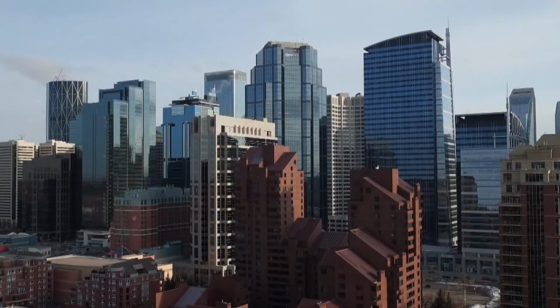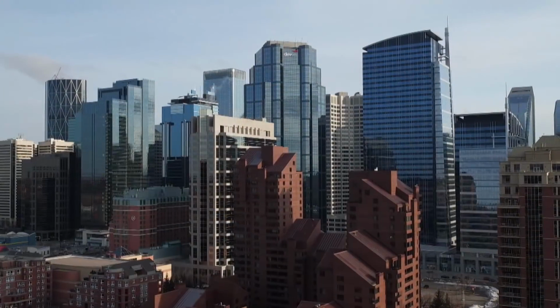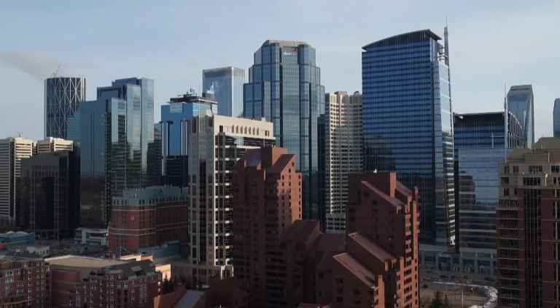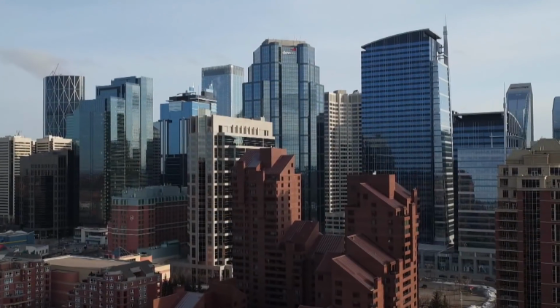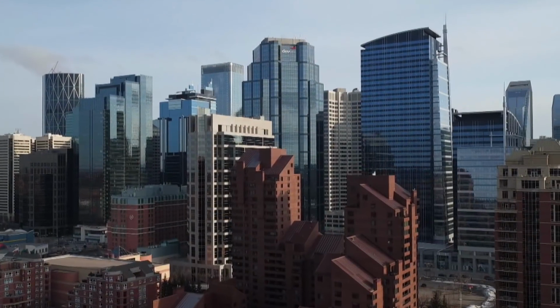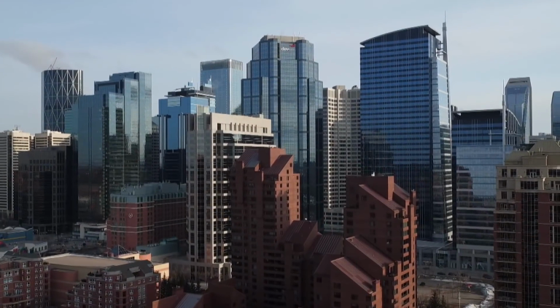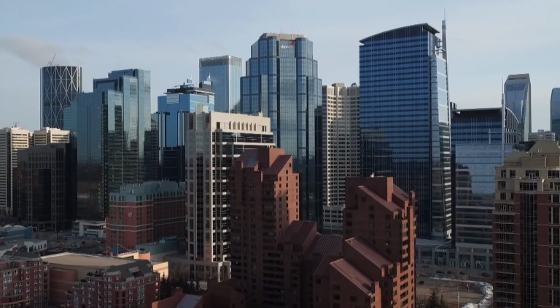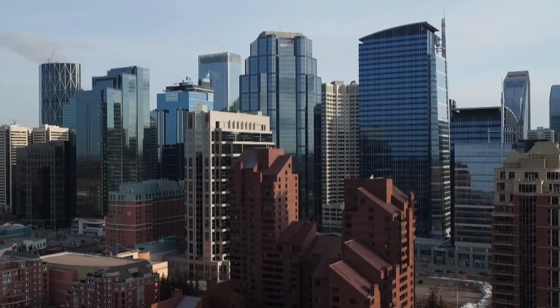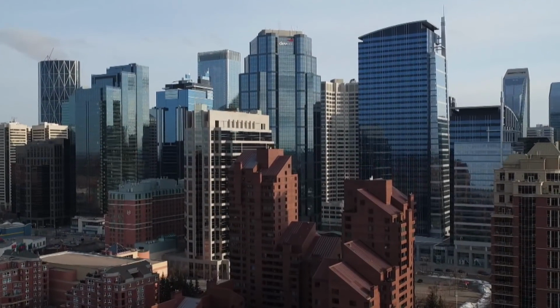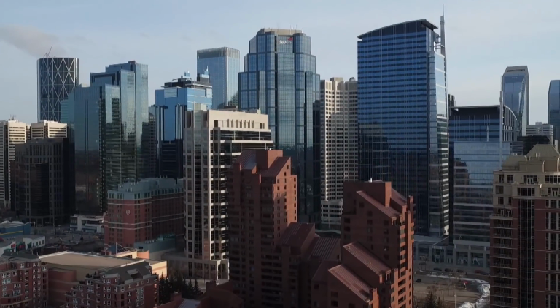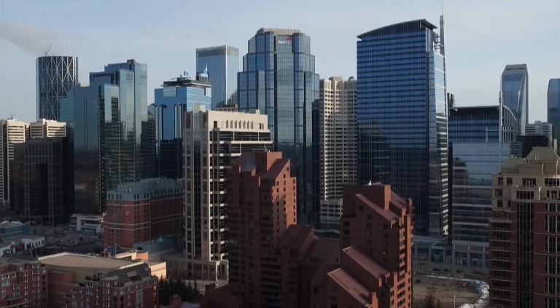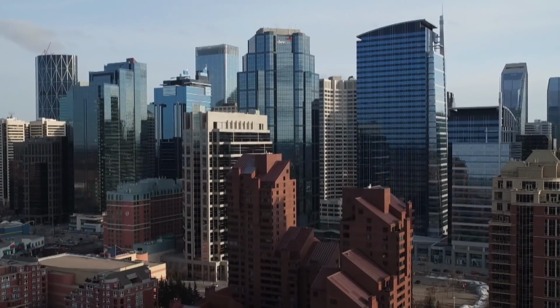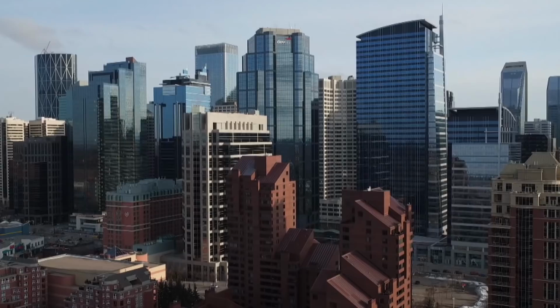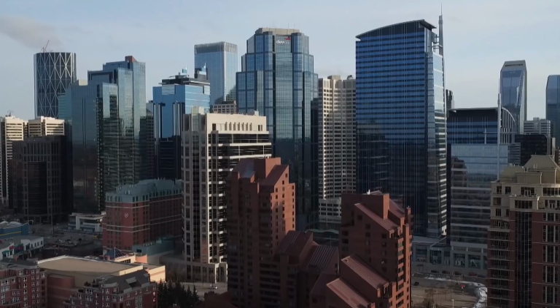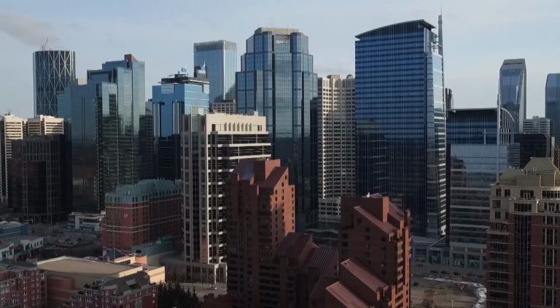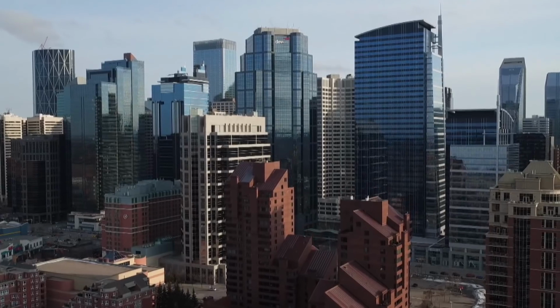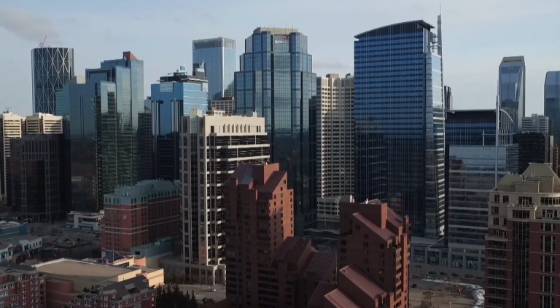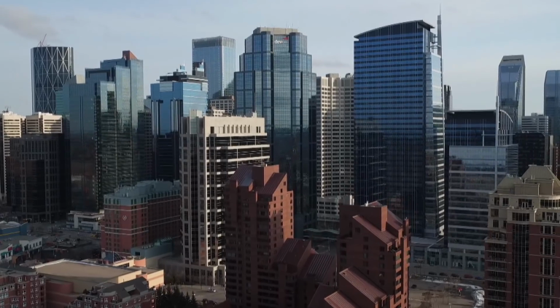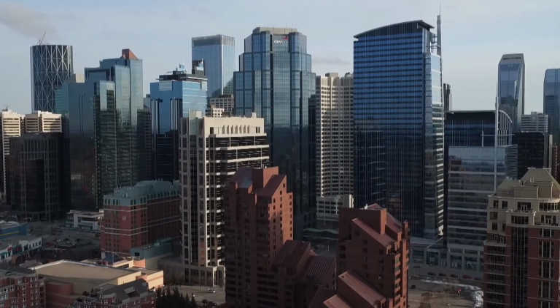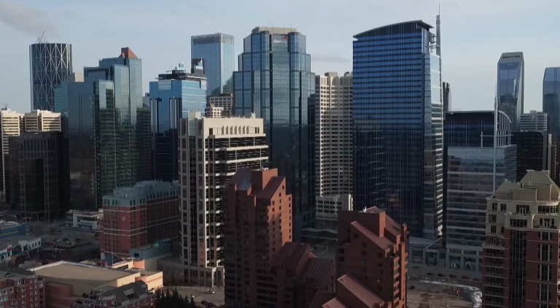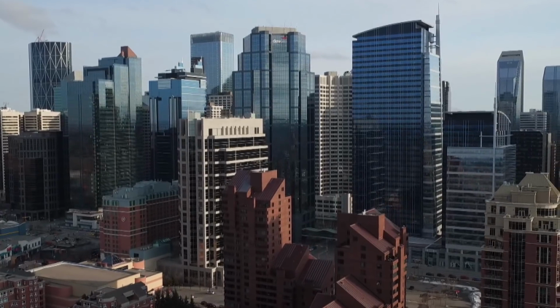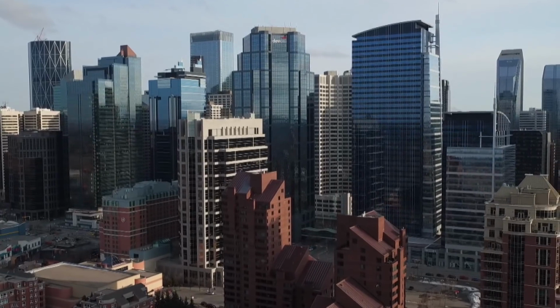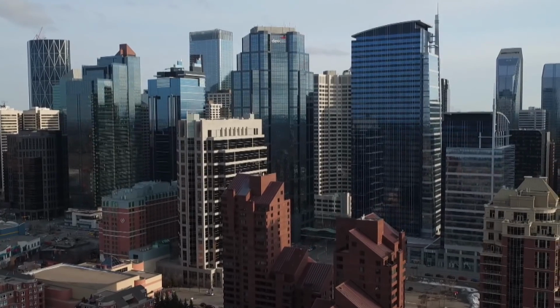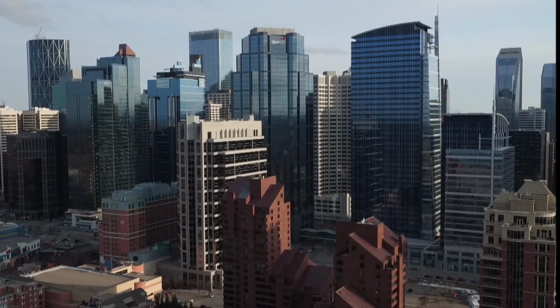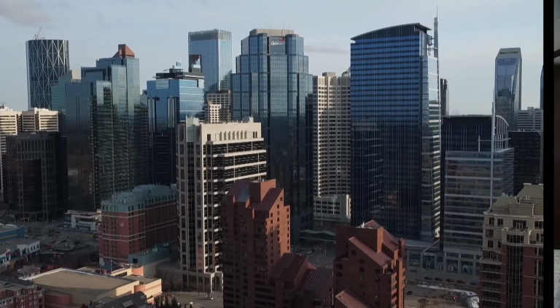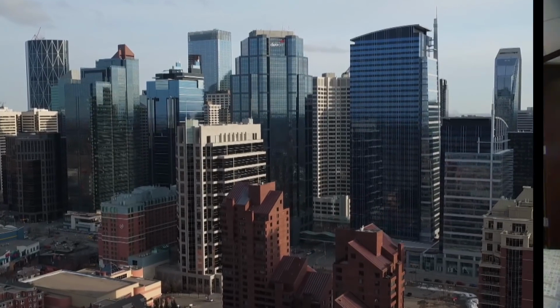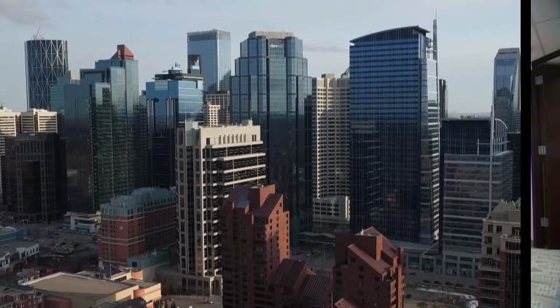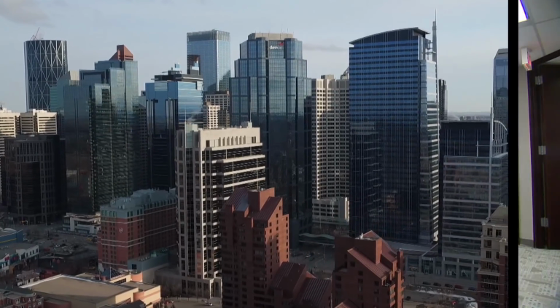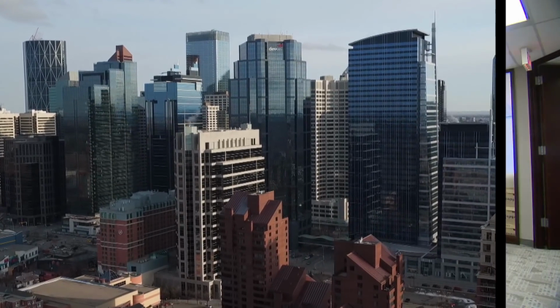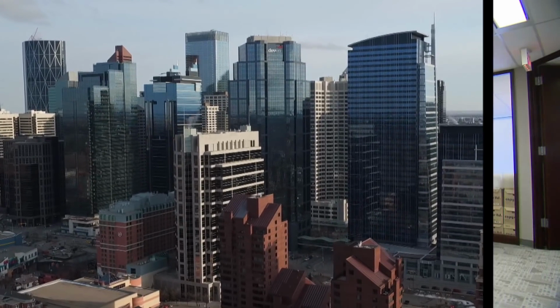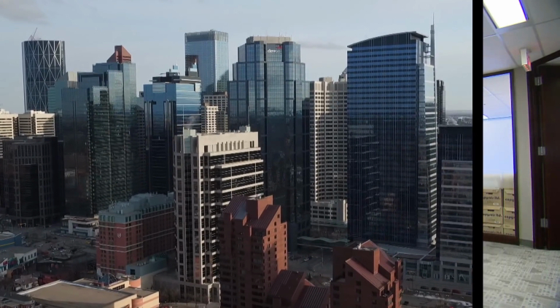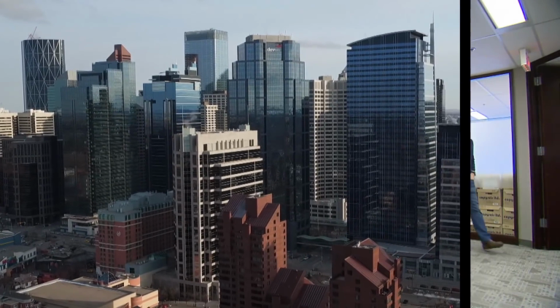Despite the volatility, interest here is on the rise, including inside Alberta's energy sector.